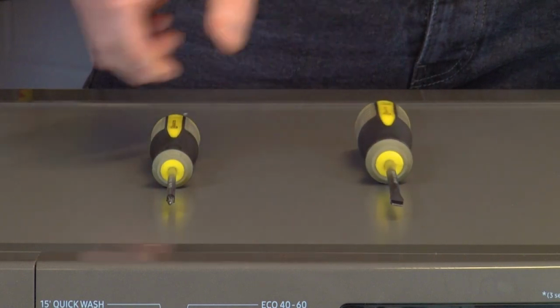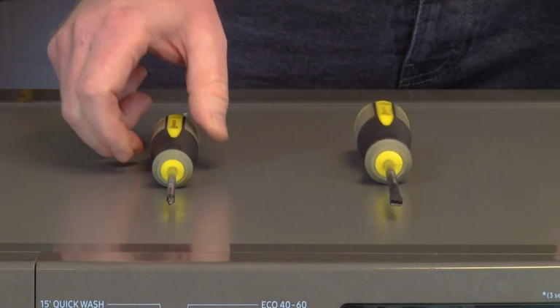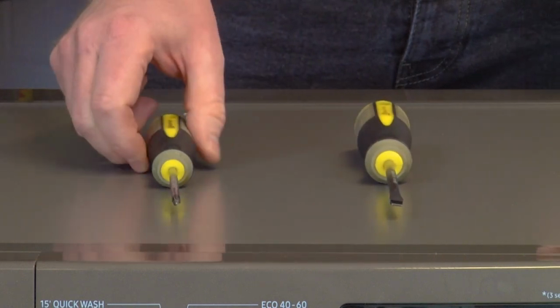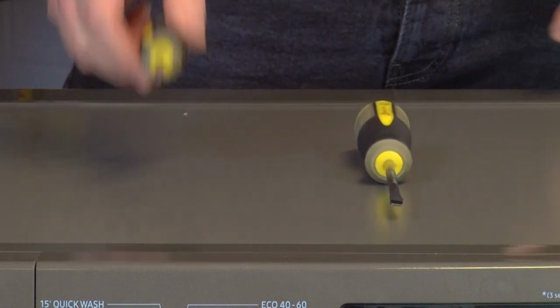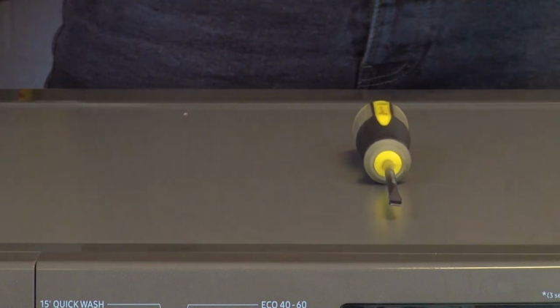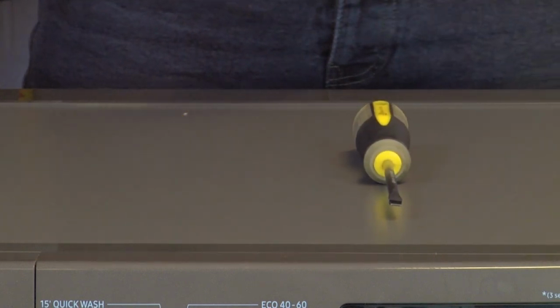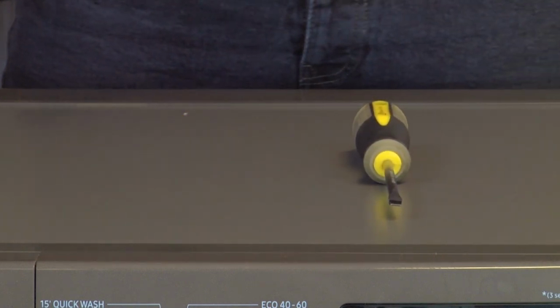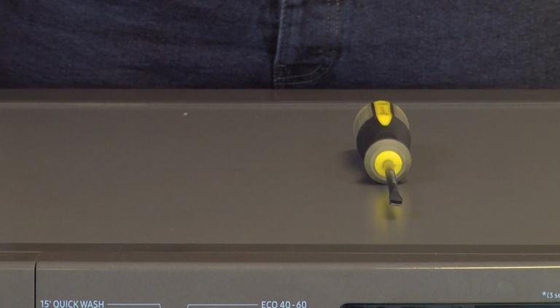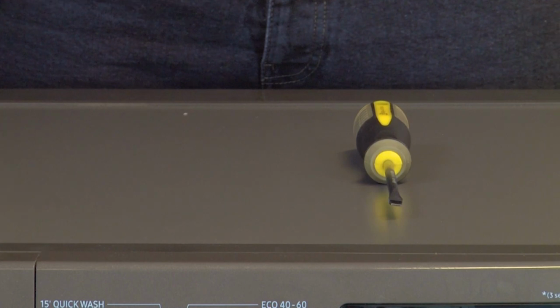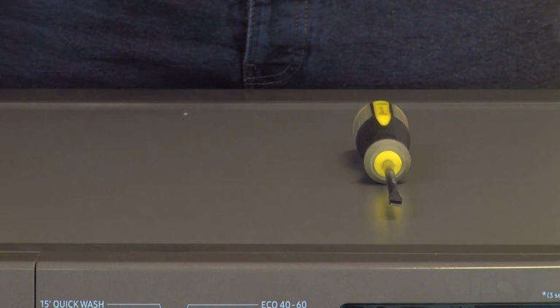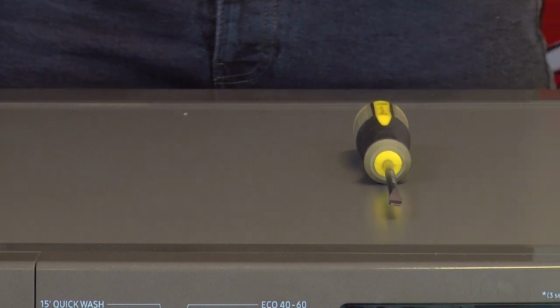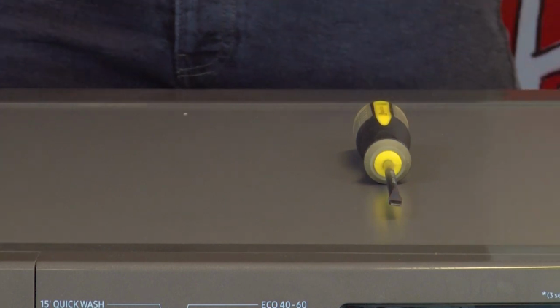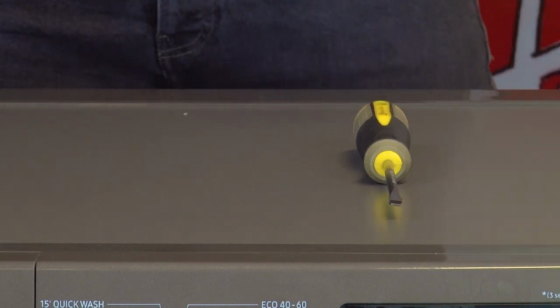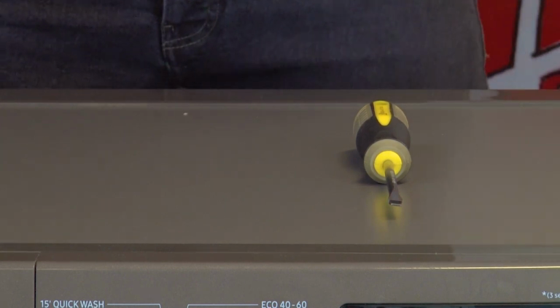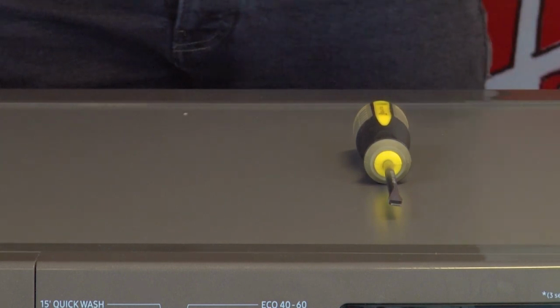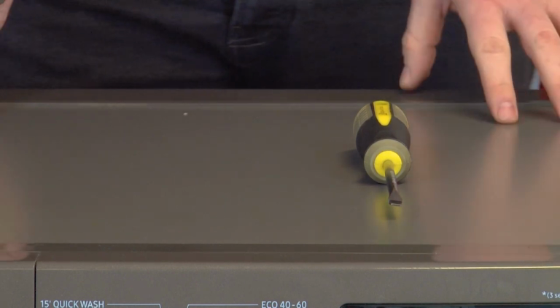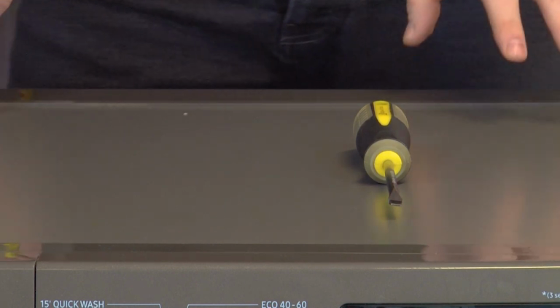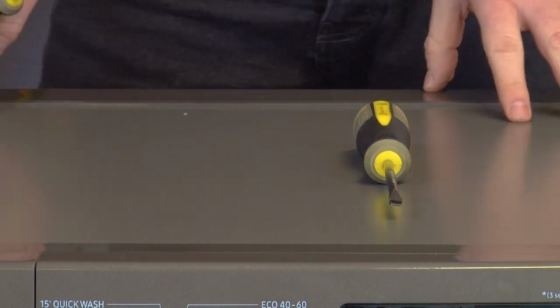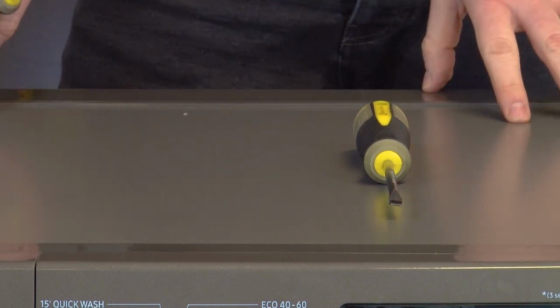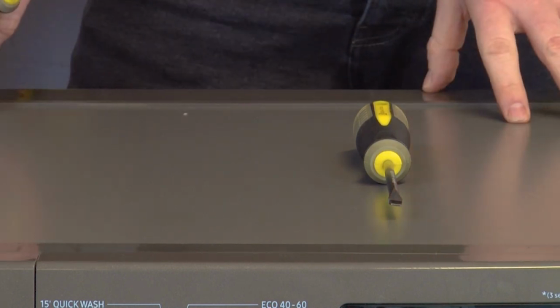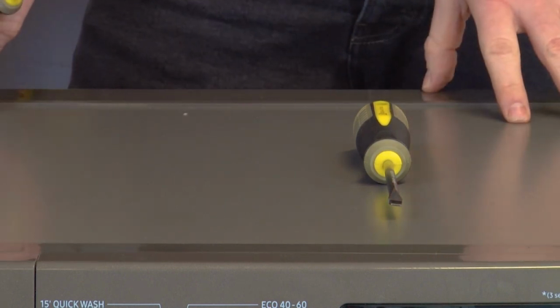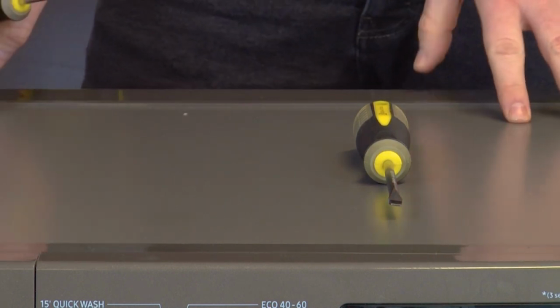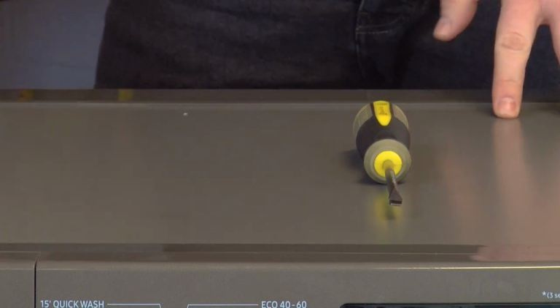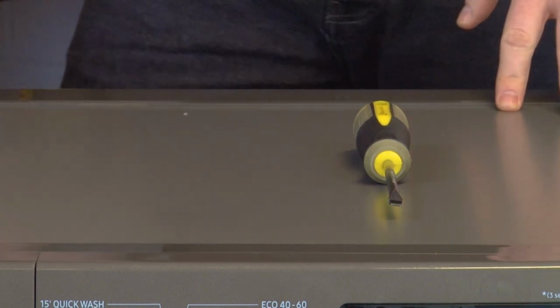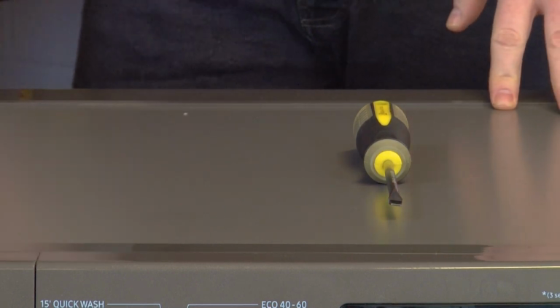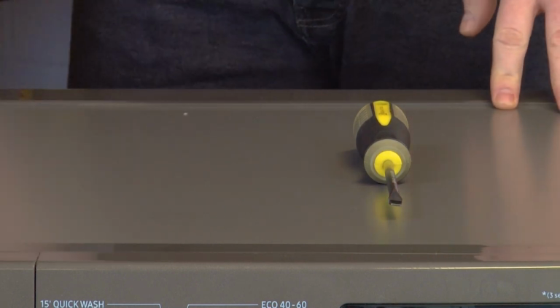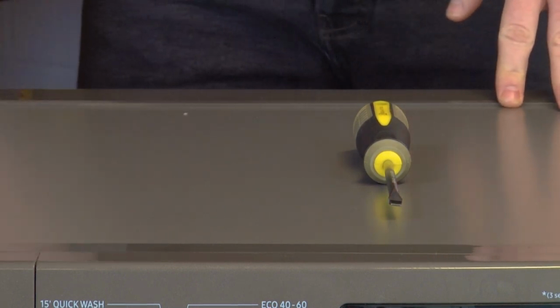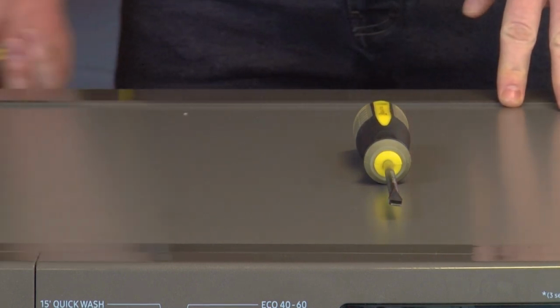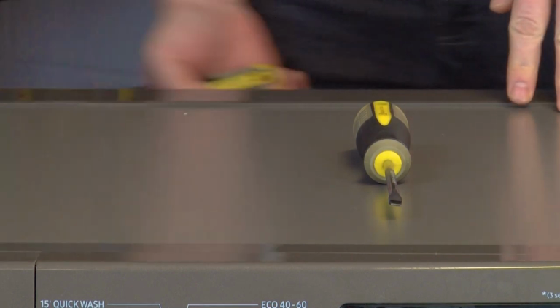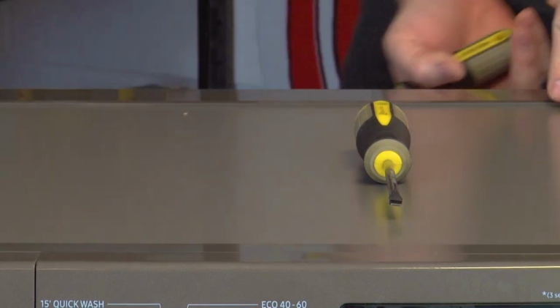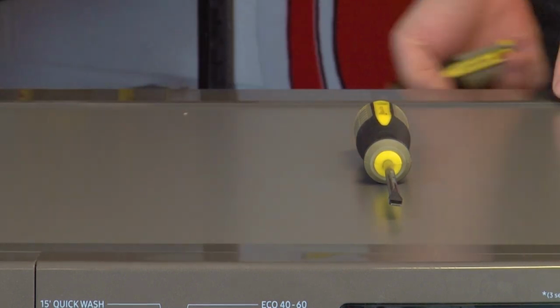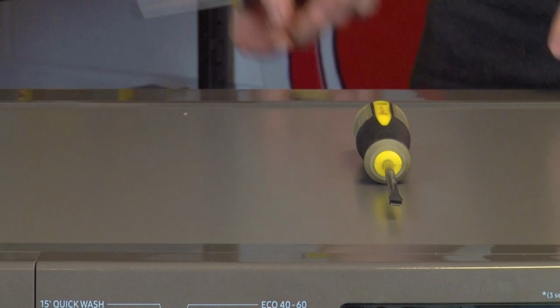Using the Phillips head, remove the top of the appliance by undoing two screws at the back.